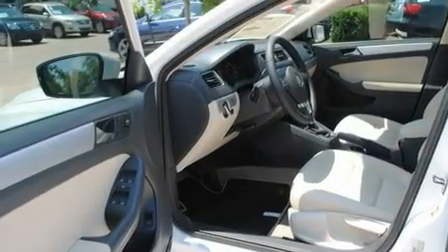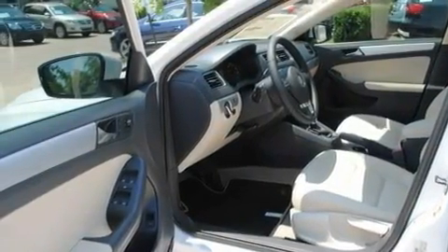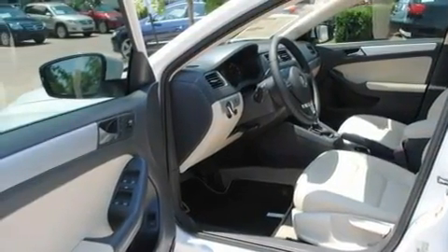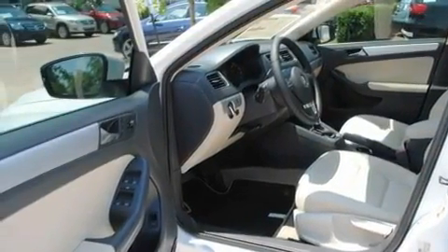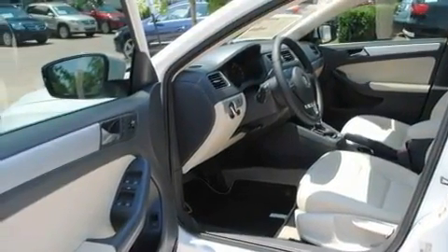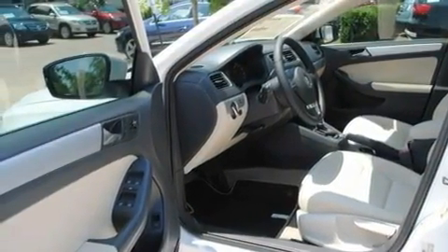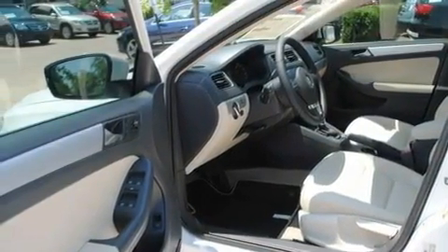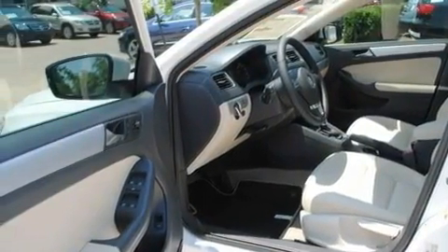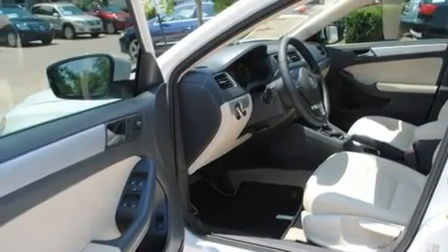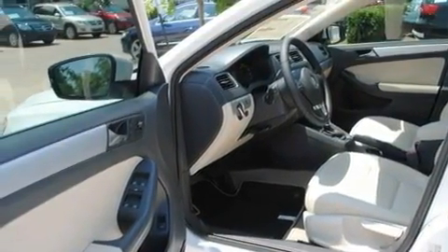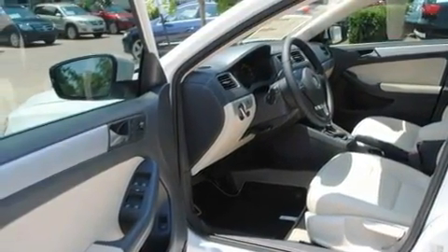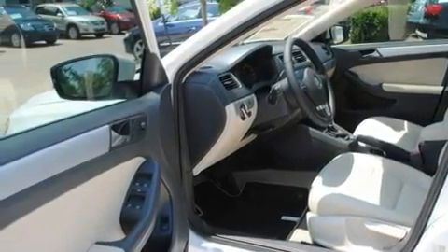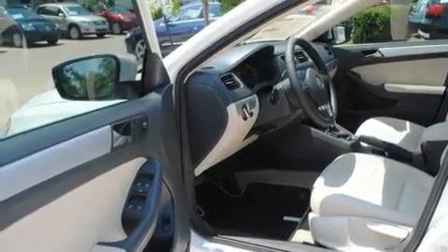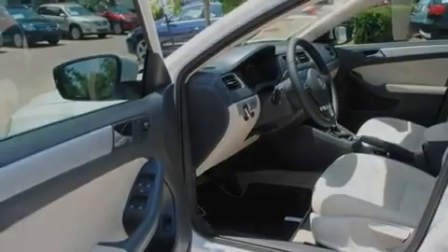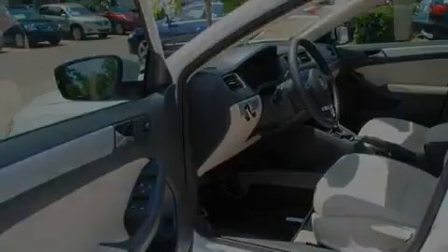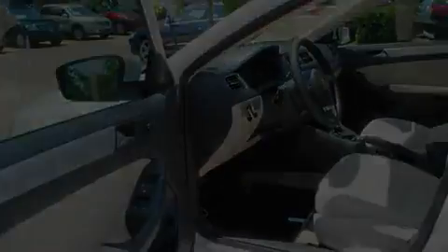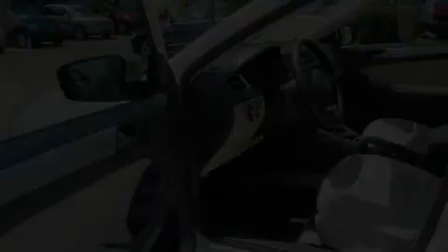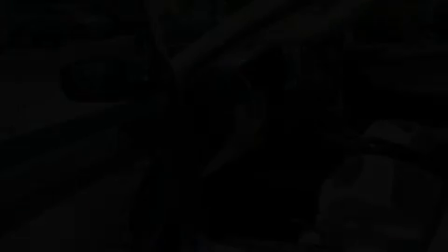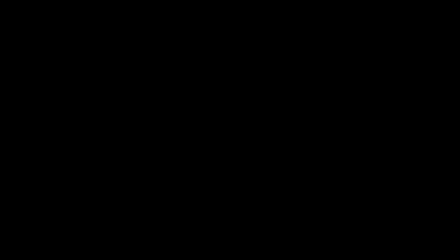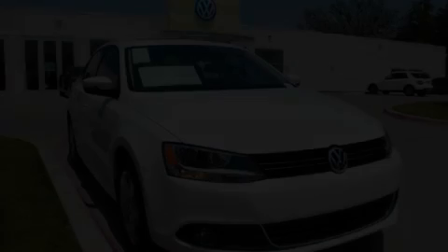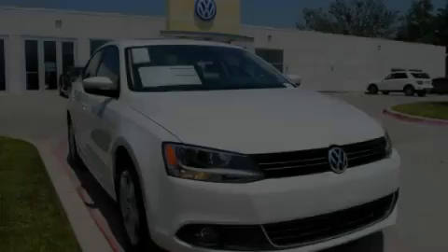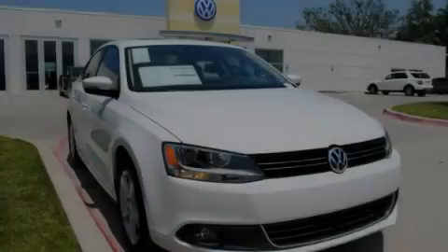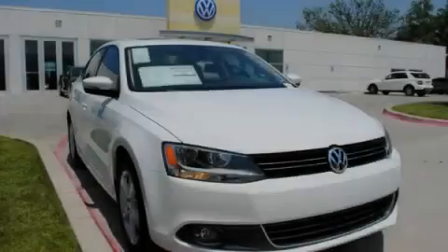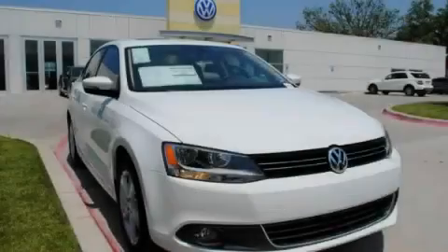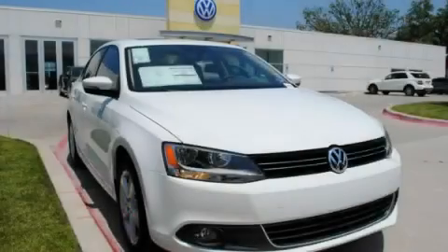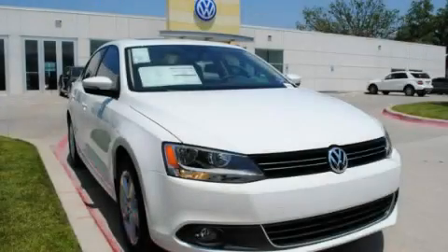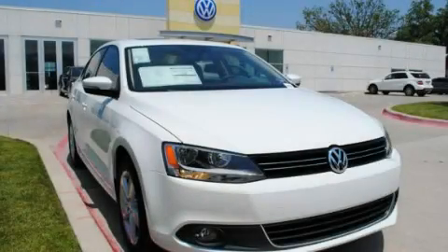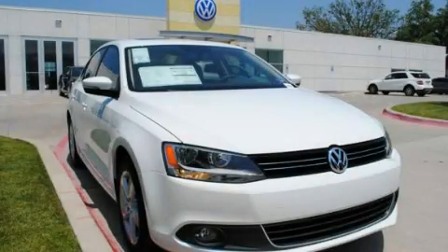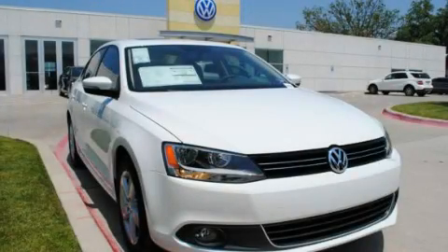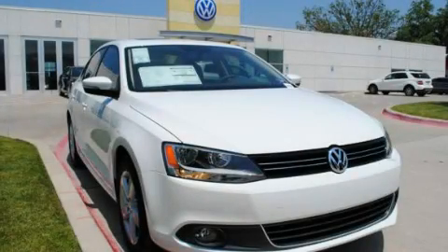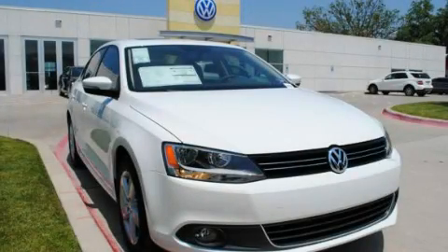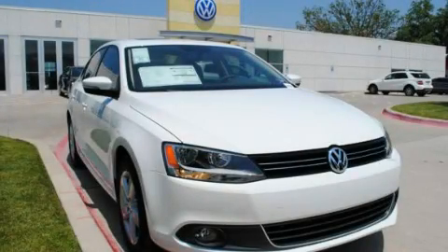This vehicle is sure to sell fast. Call and arrange your test drive today.